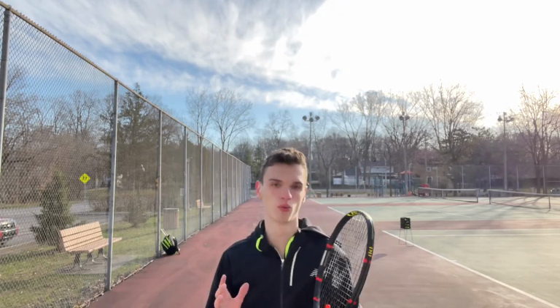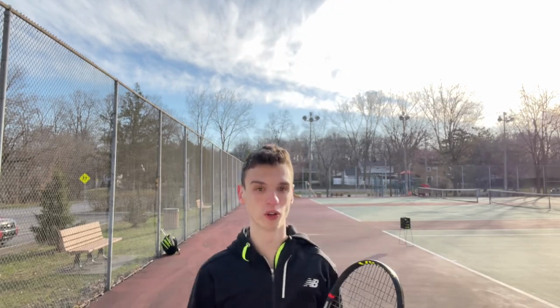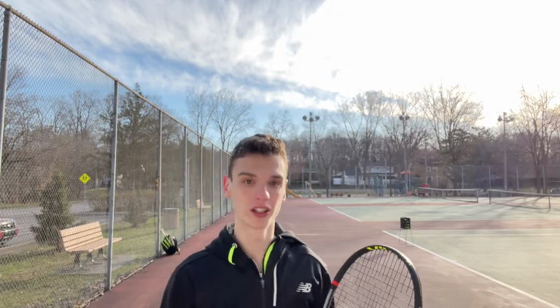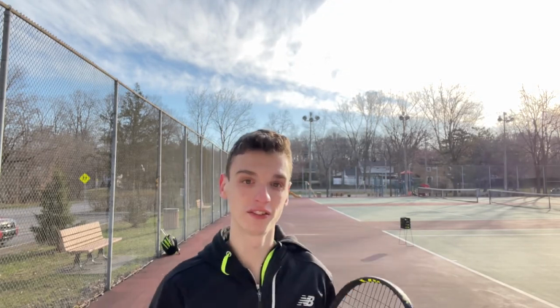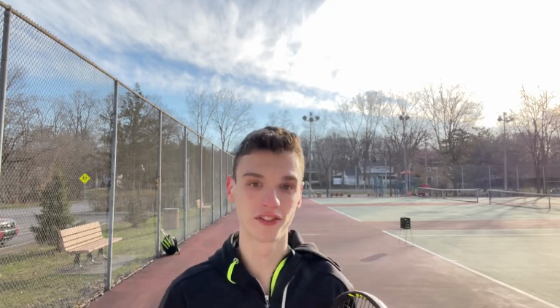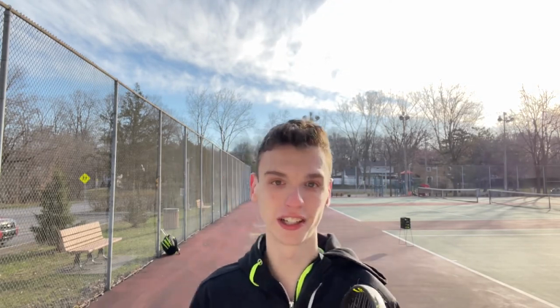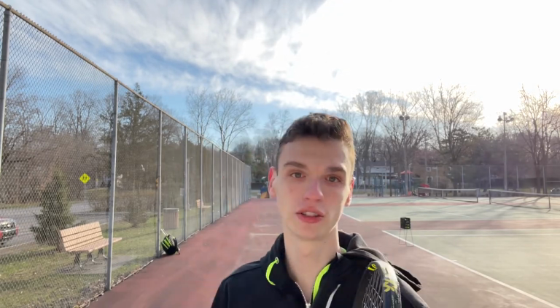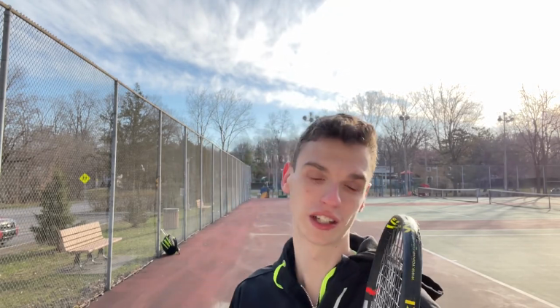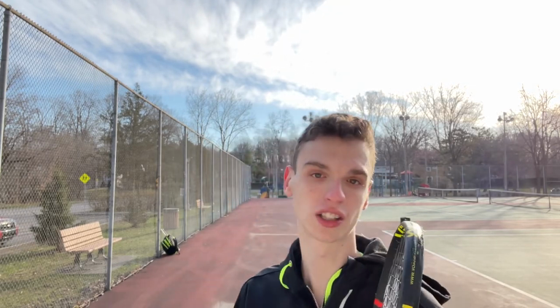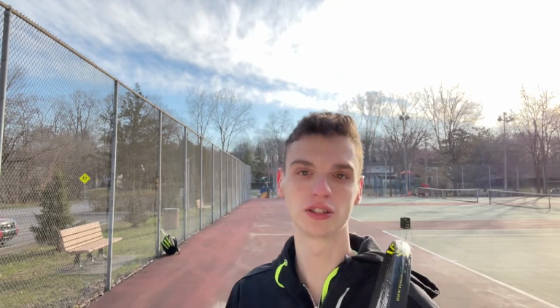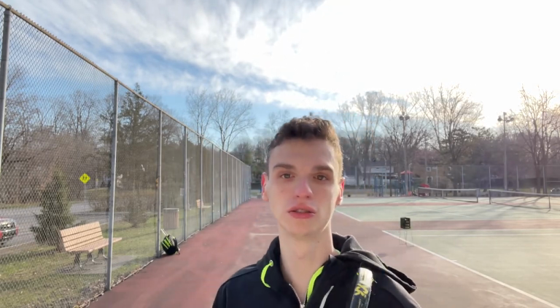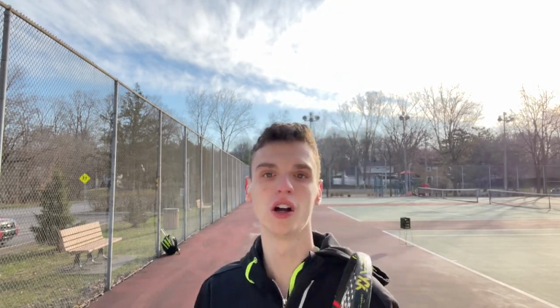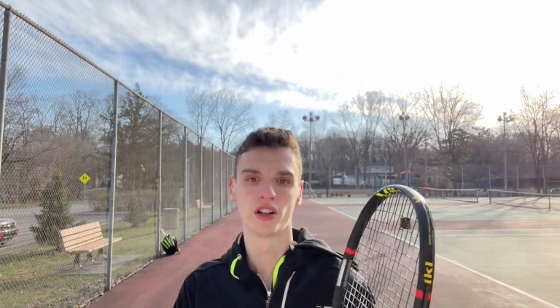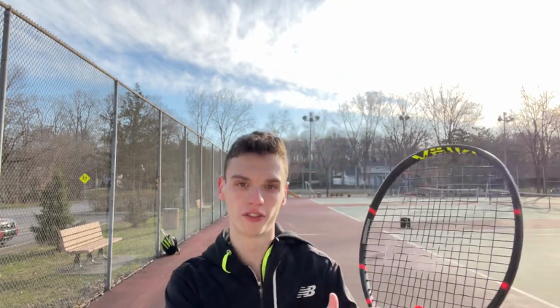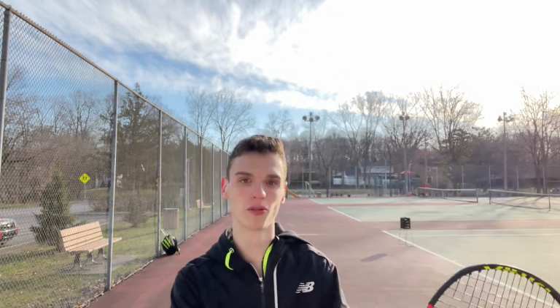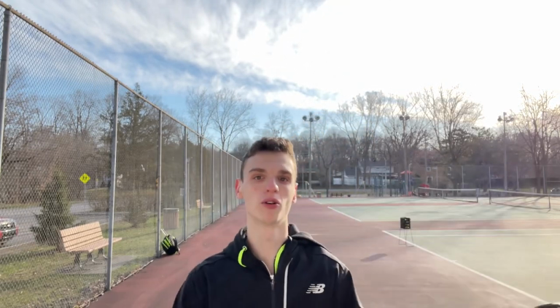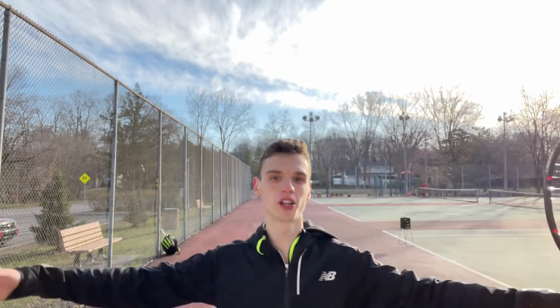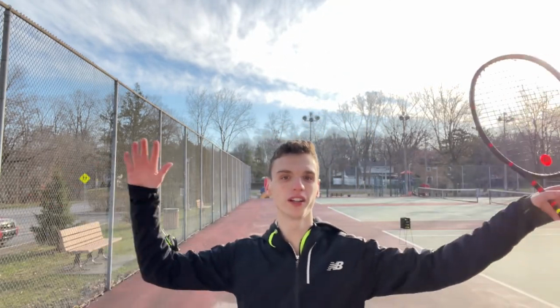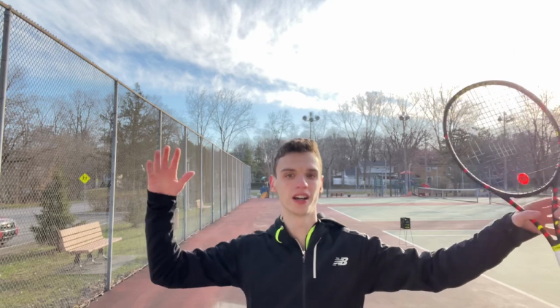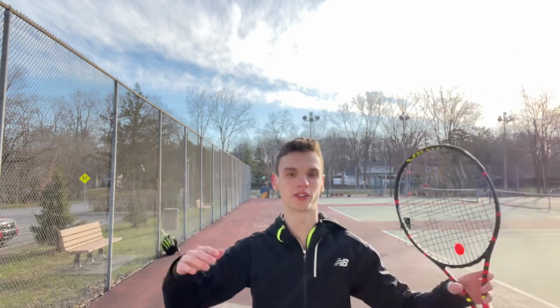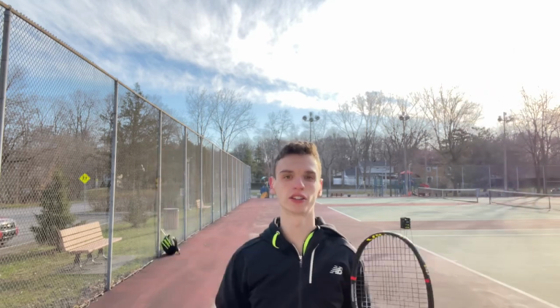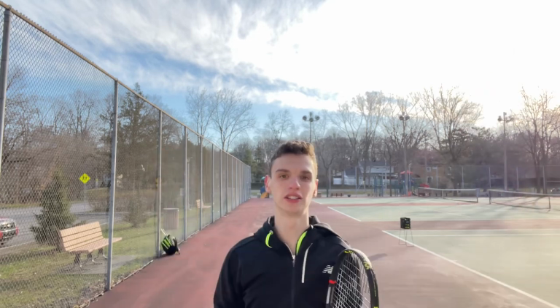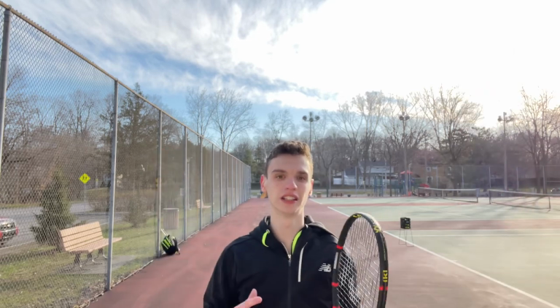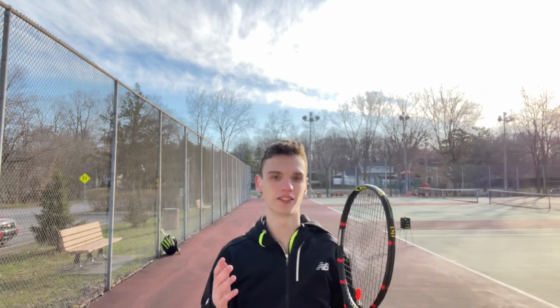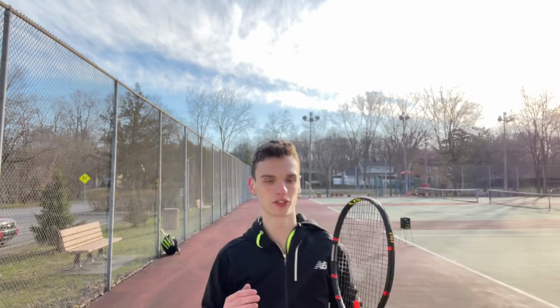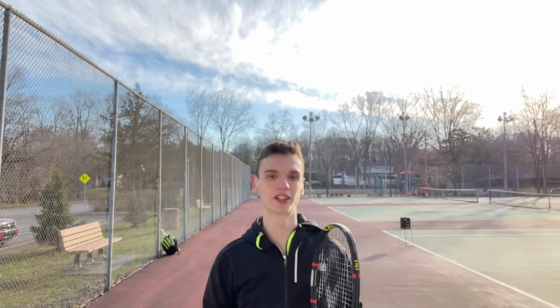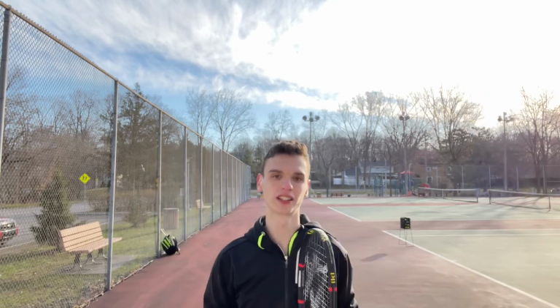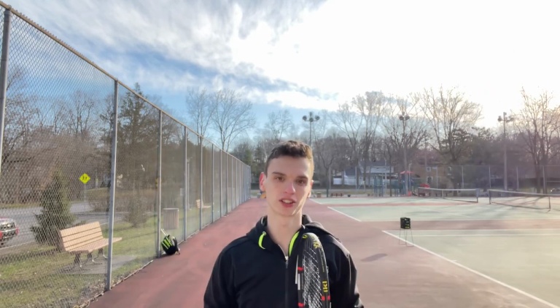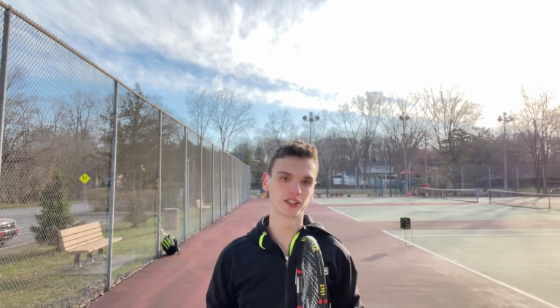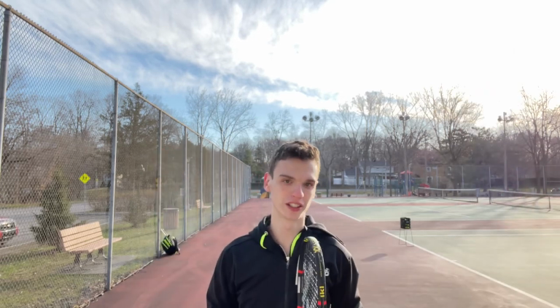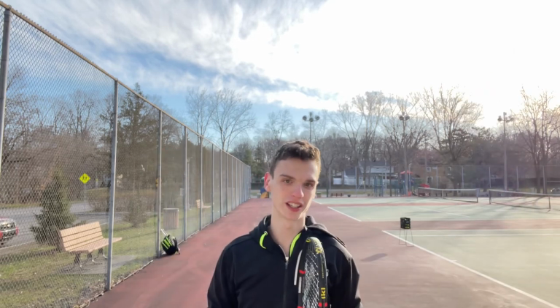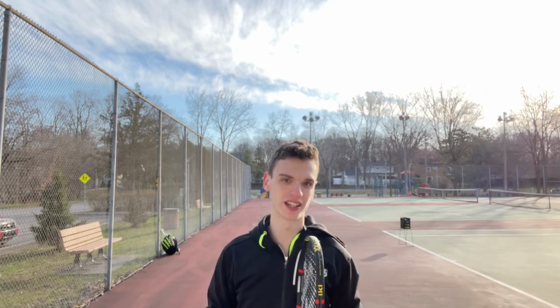Once you have the feeling, you can start to do the full motion and try to see if your kick starts to kick again.